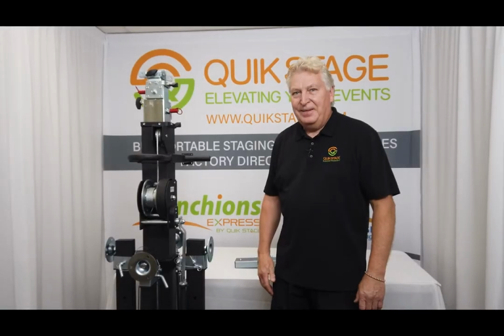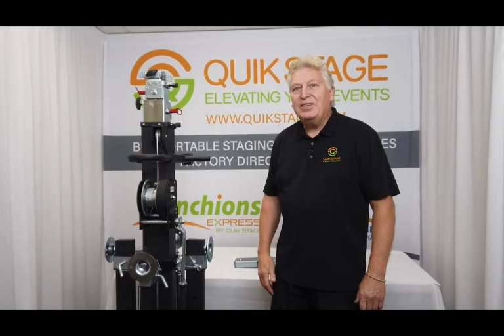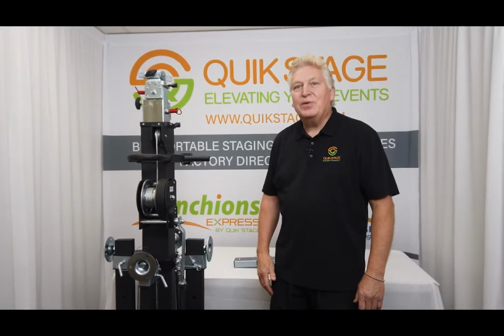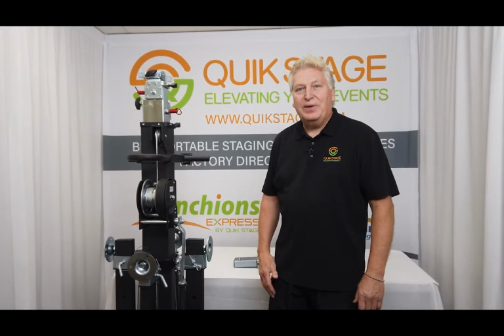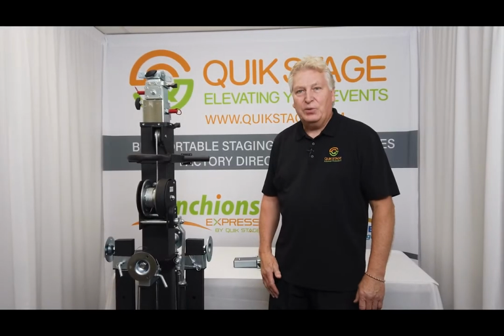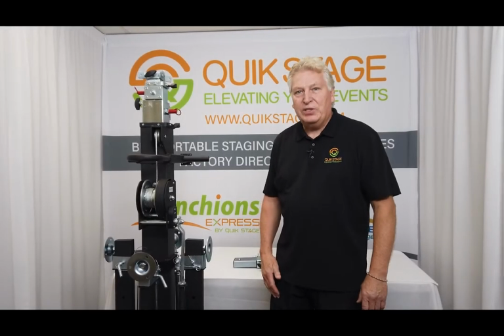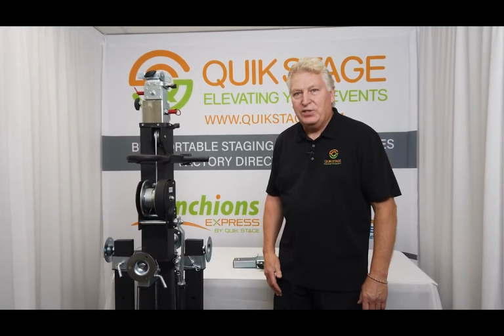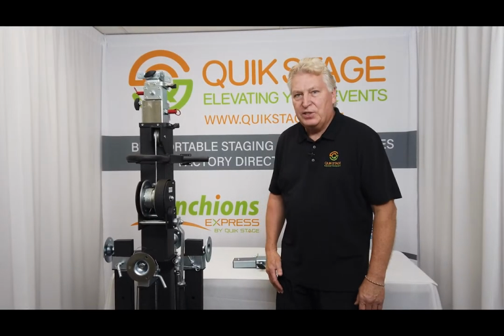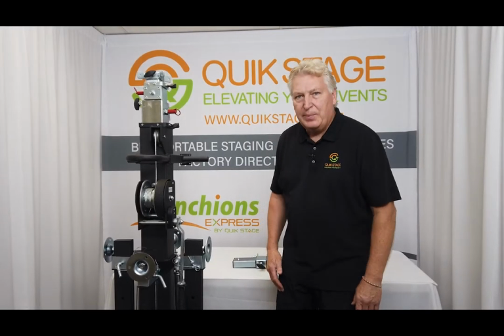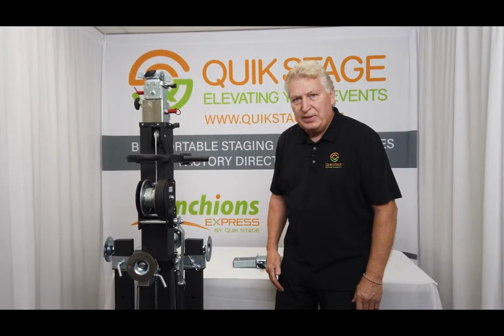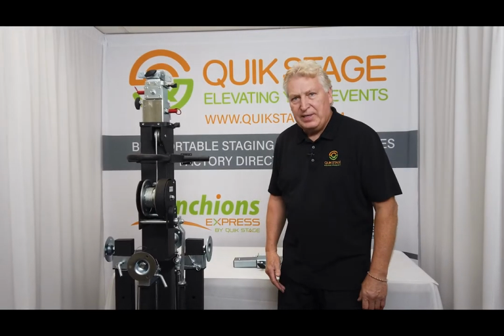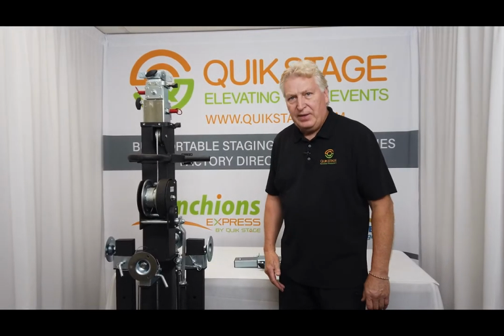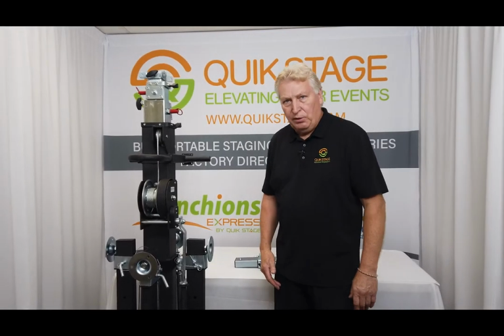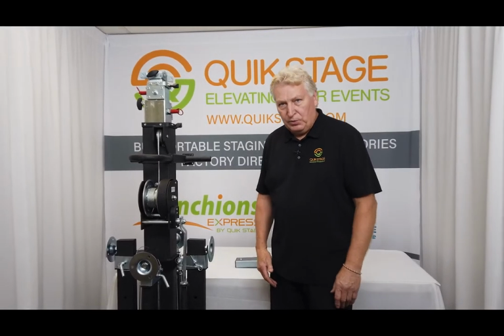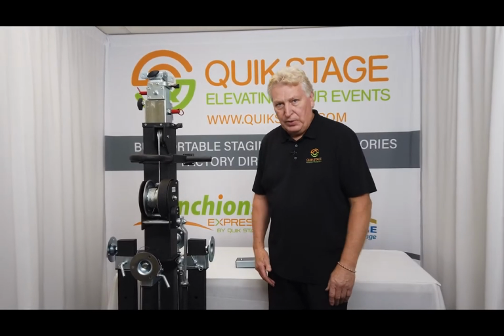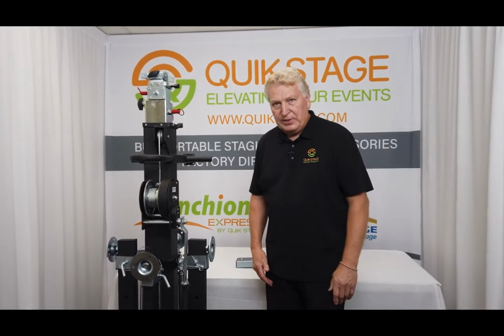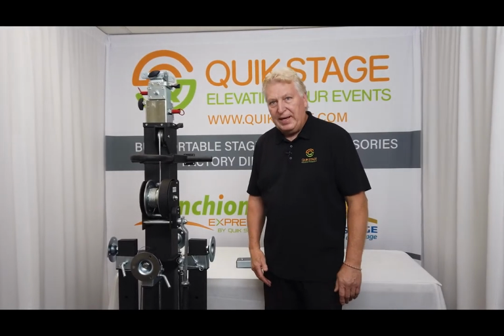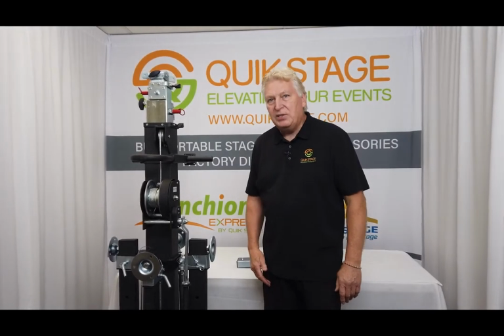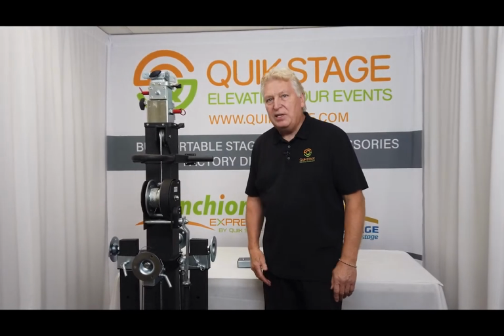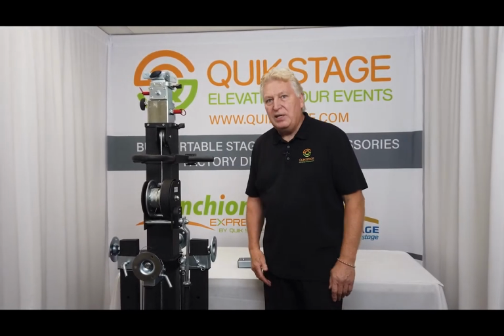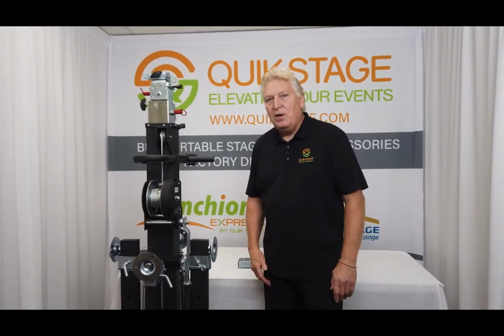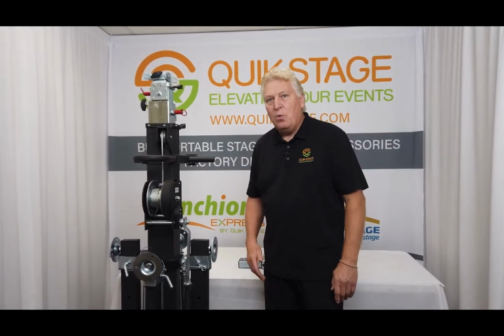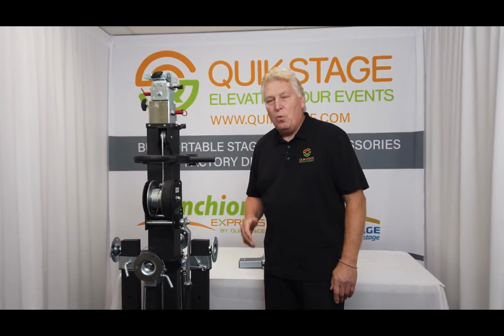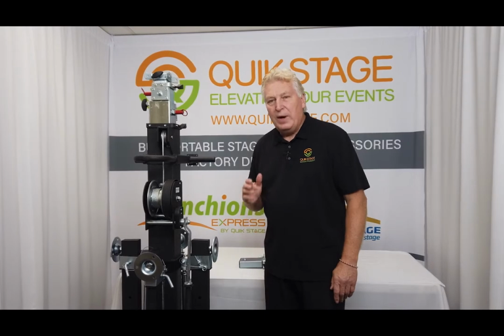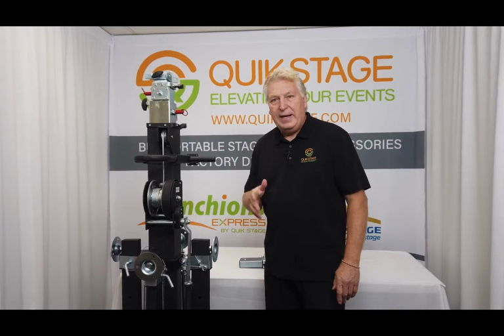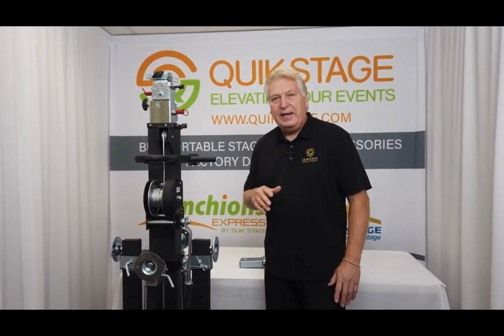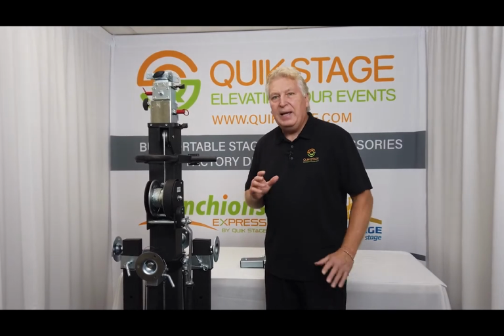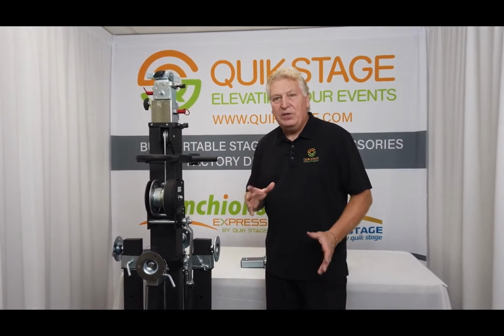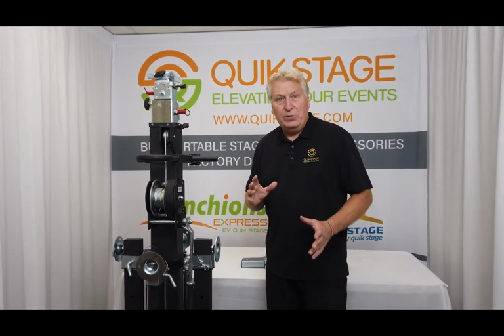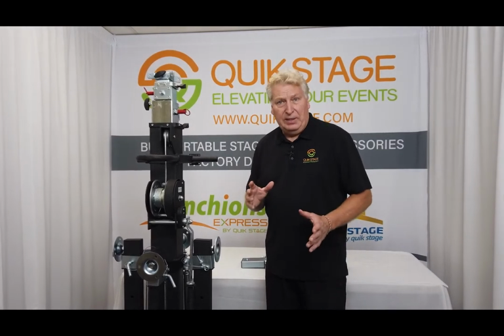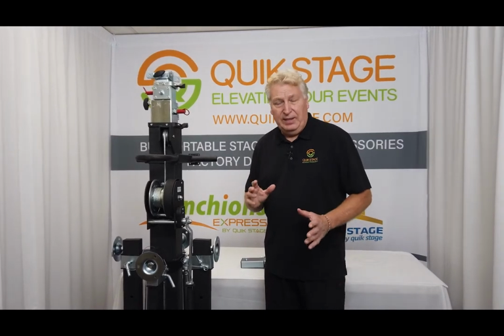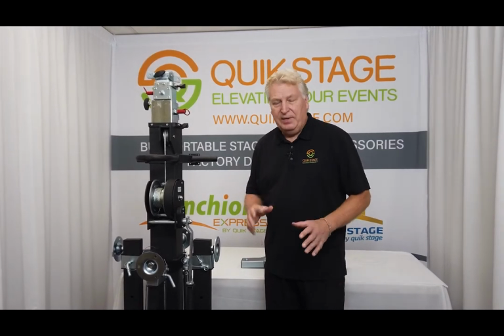Hi, this is Jim Finans from Quickstage, and this segment is on the GlobalTrust ST180 Heavy Duty Lift.